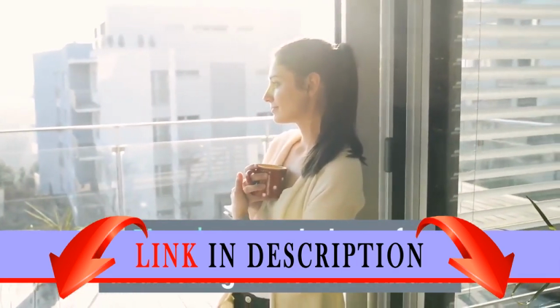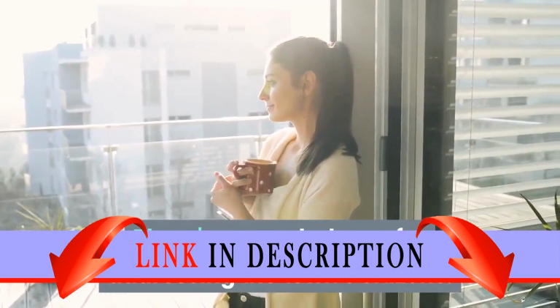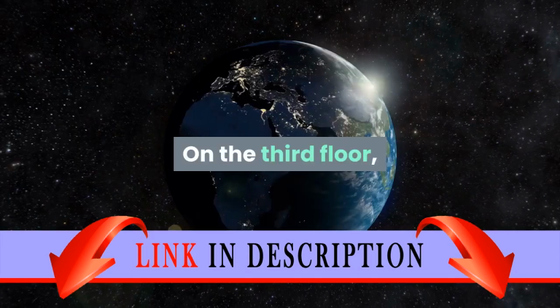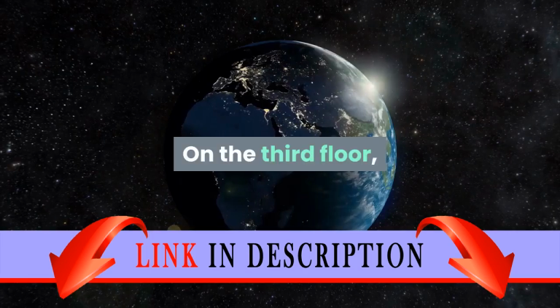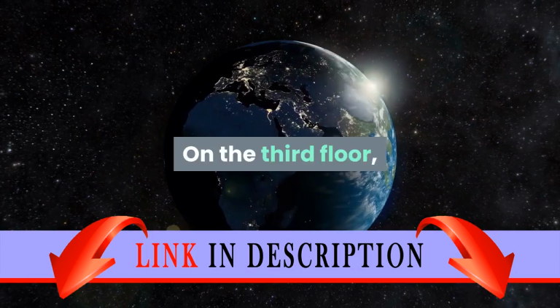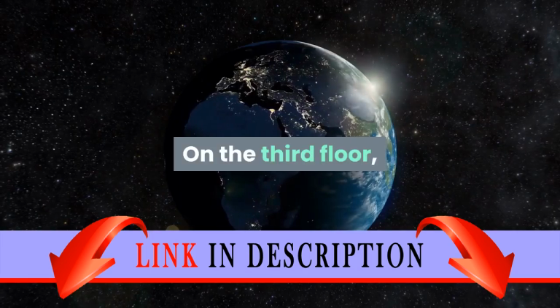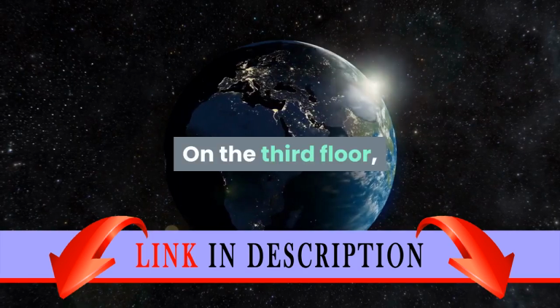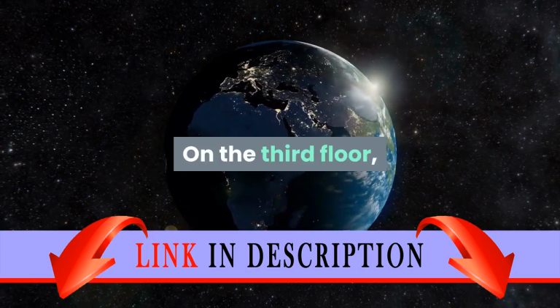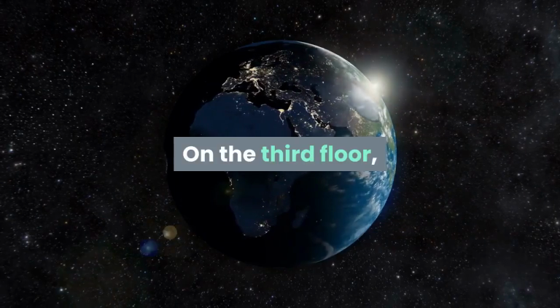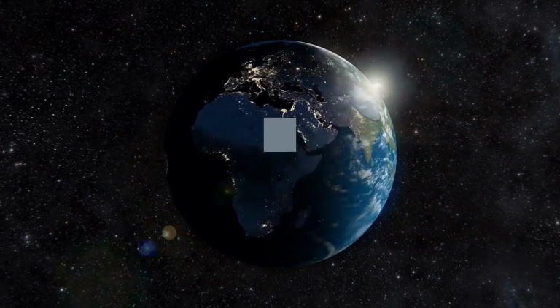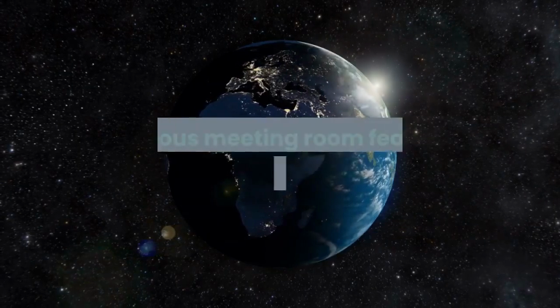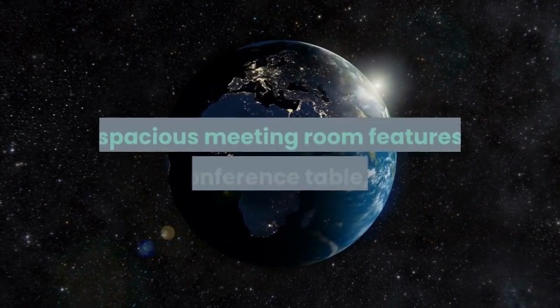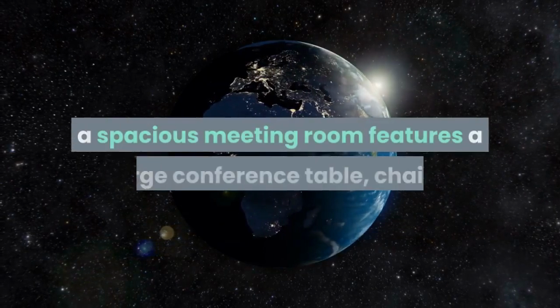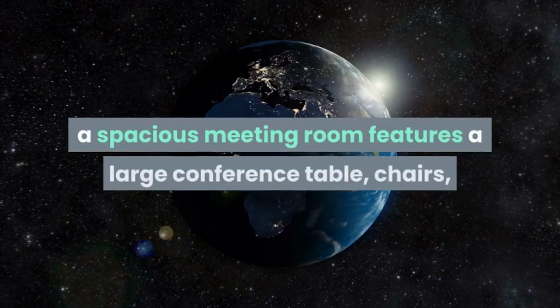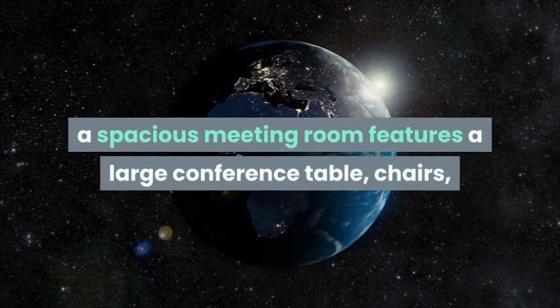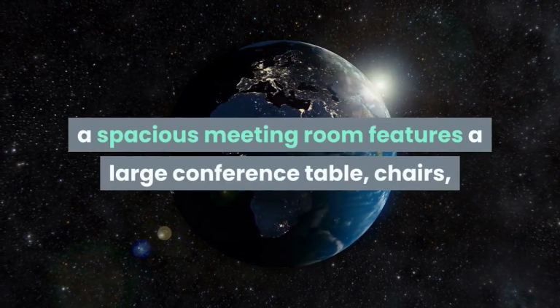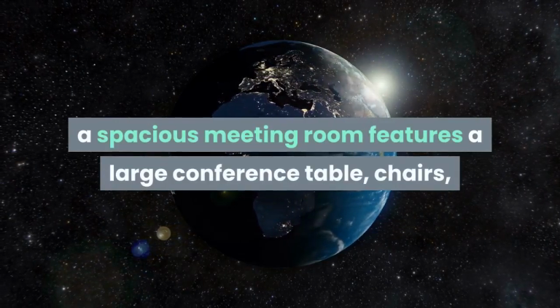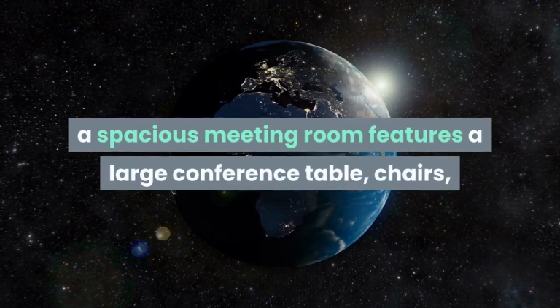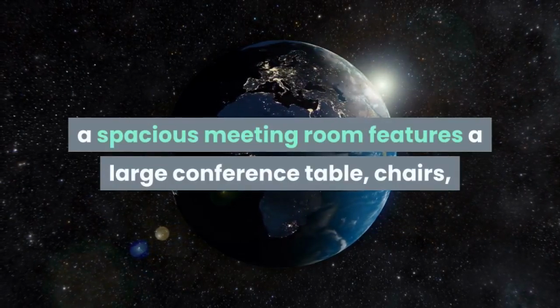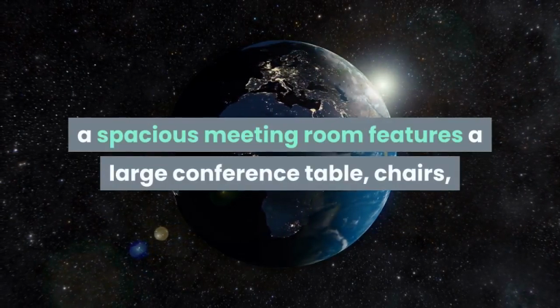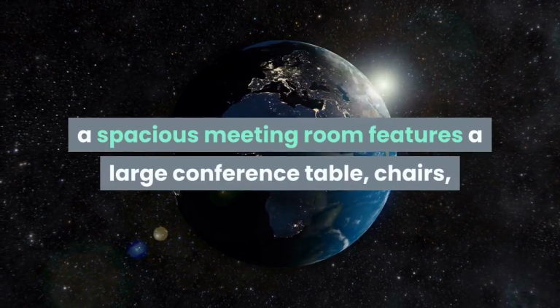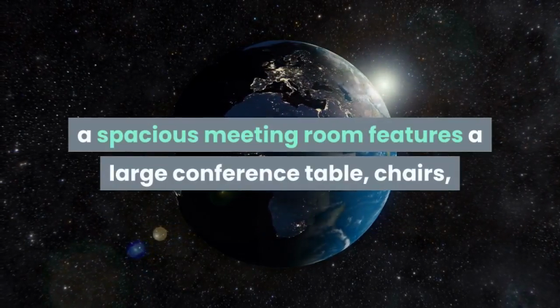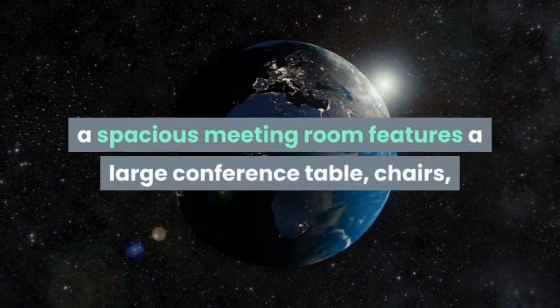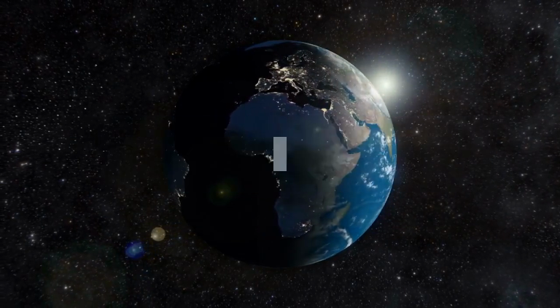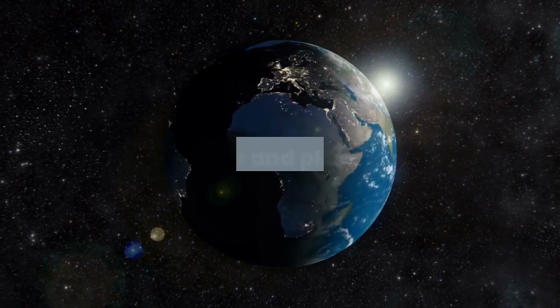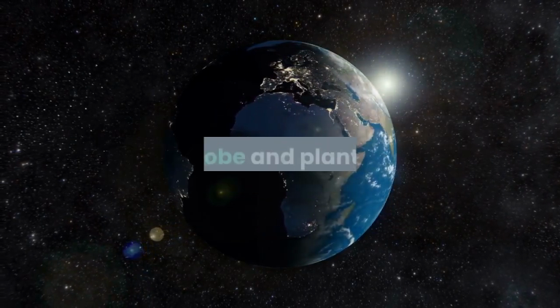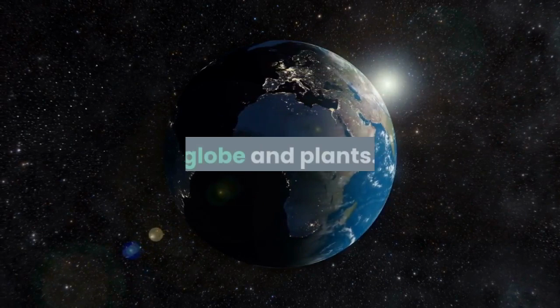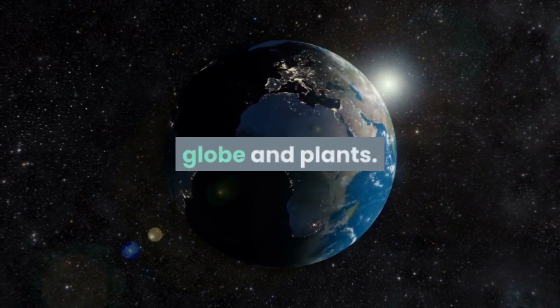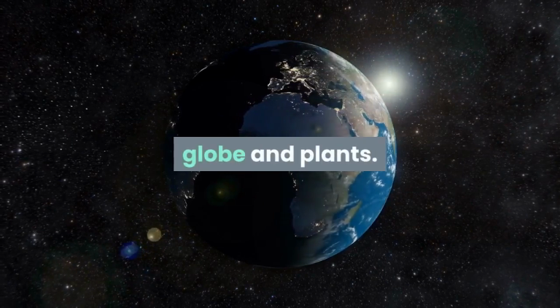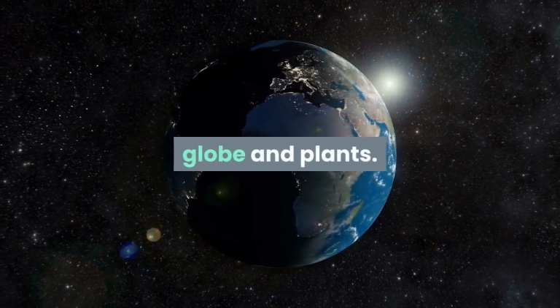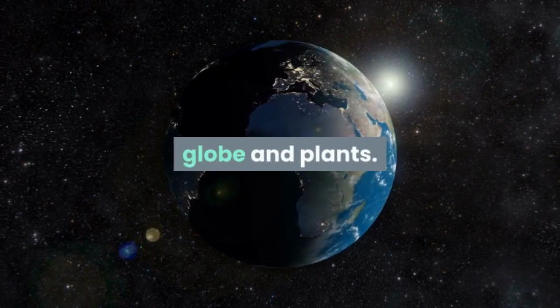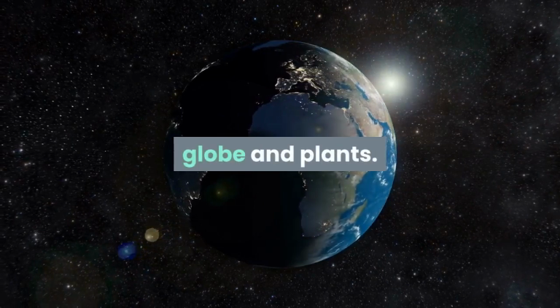On the third floor, a spacious meeting room features a large conference table, chairs, globe and plants.